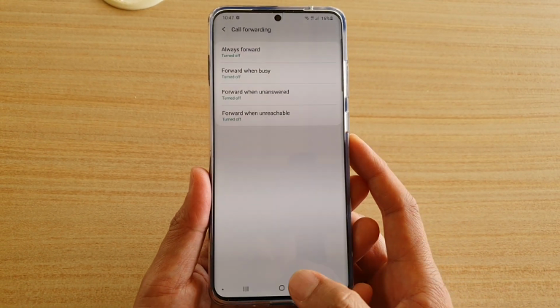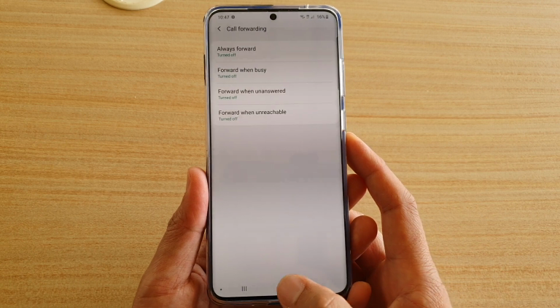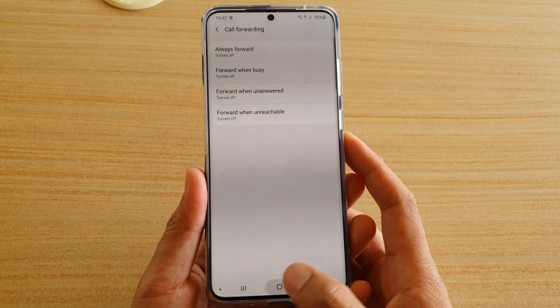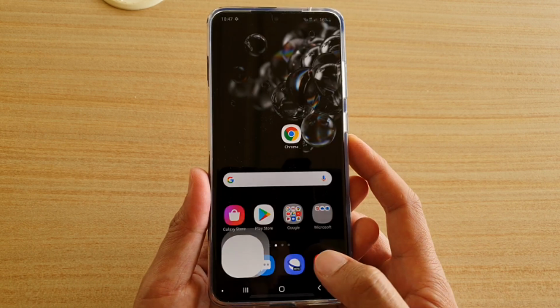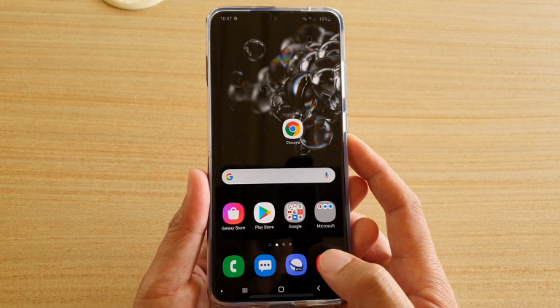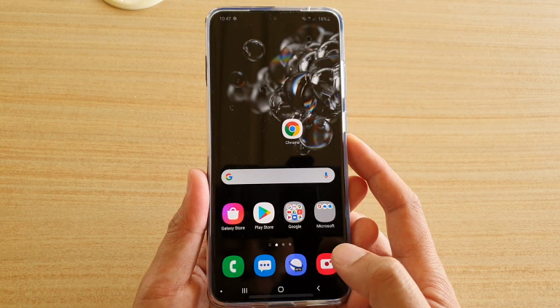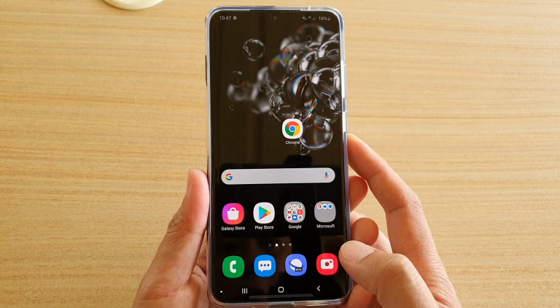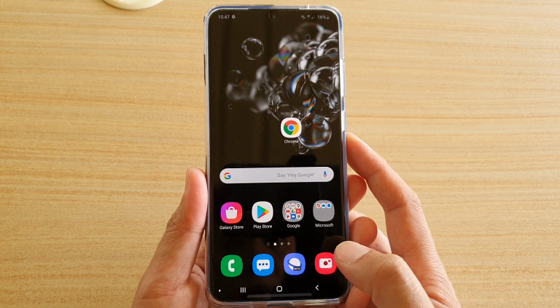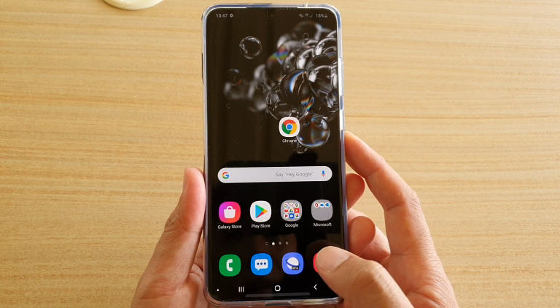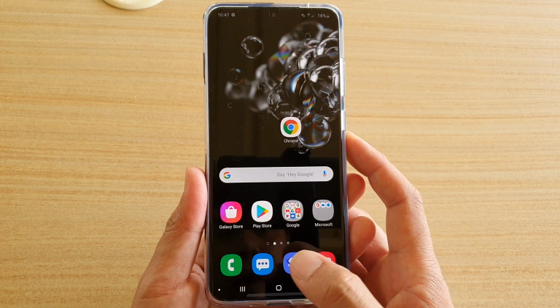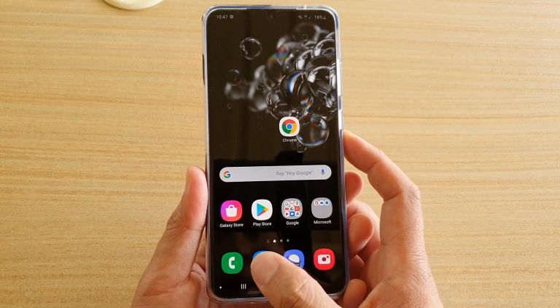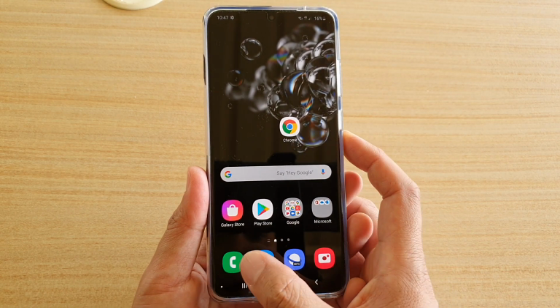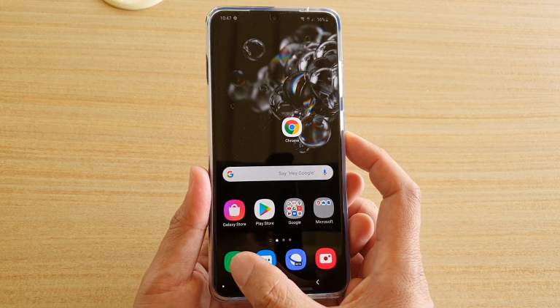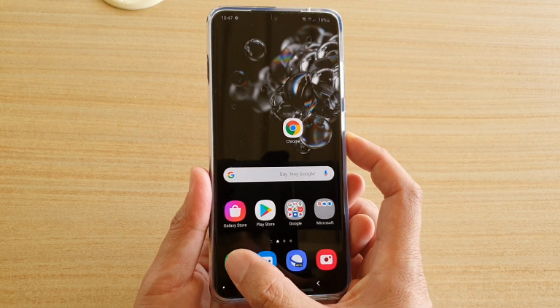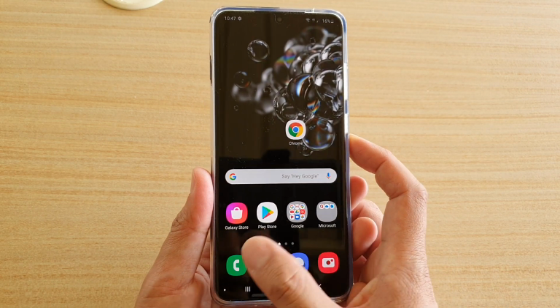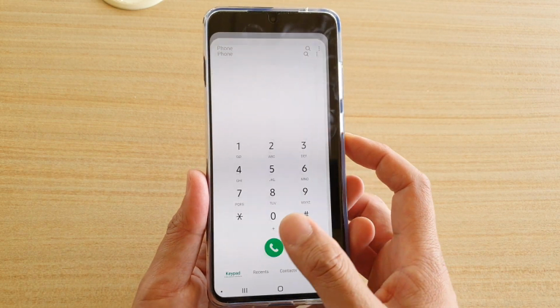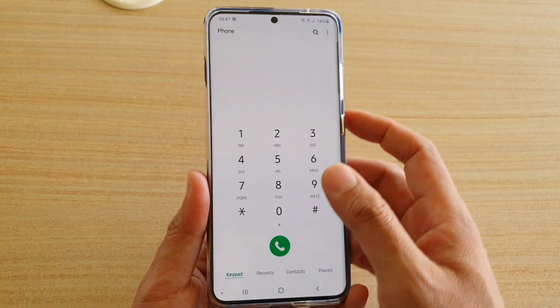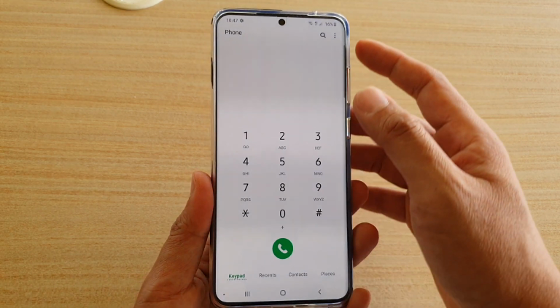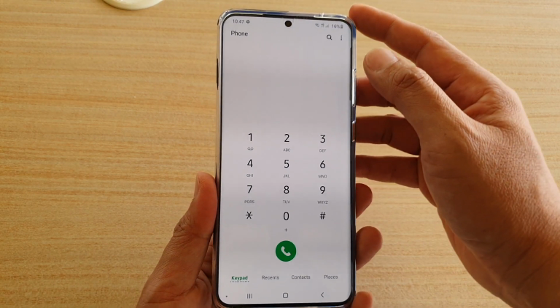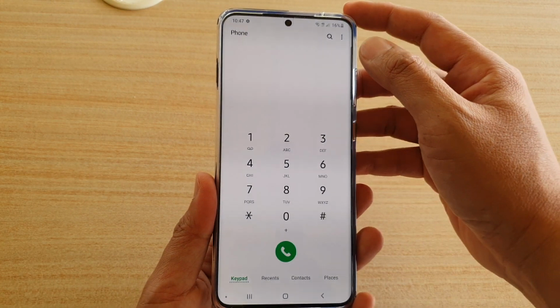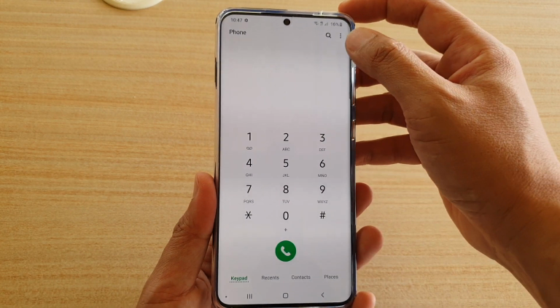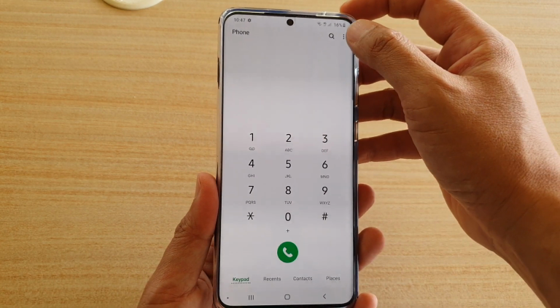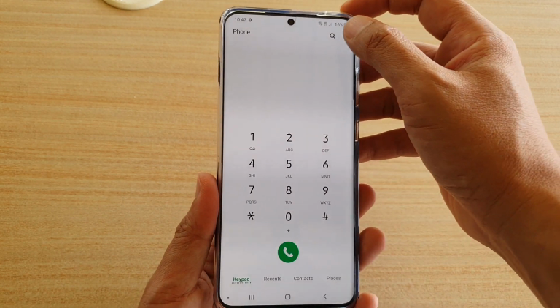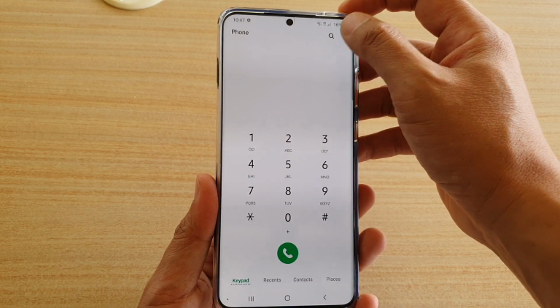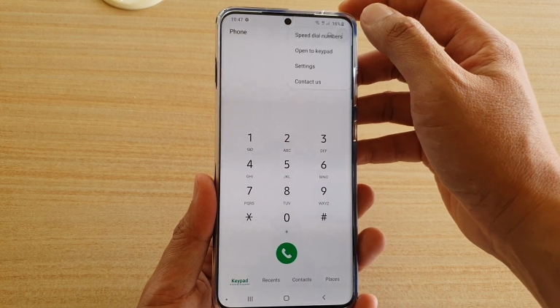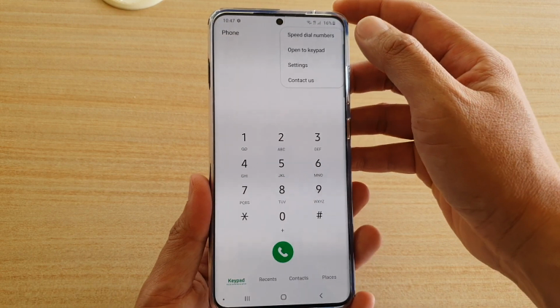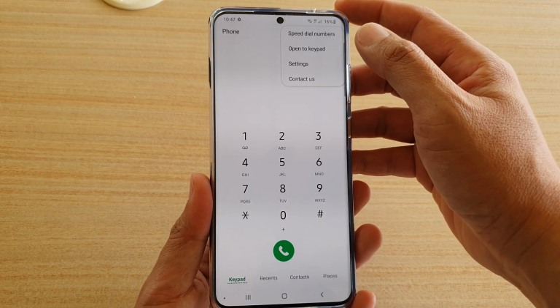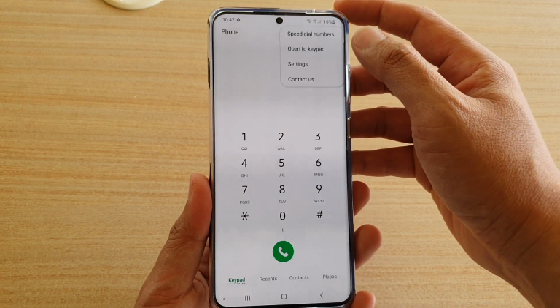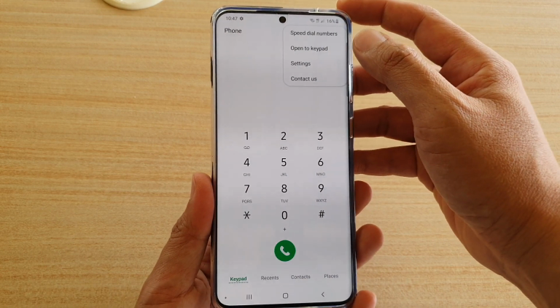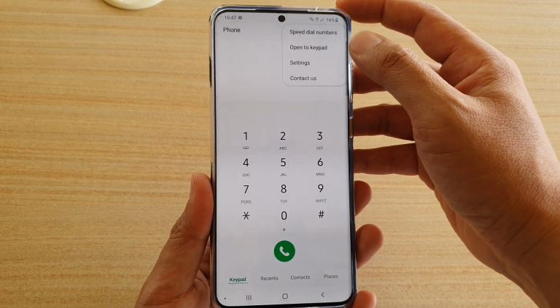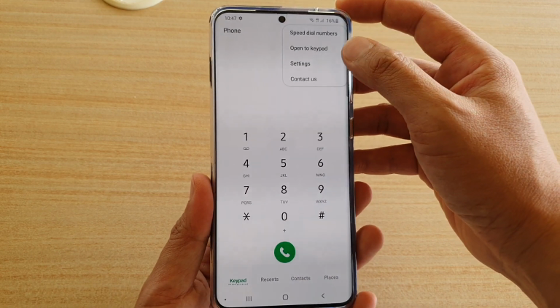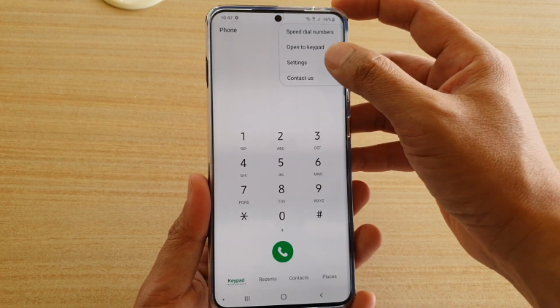First, tap on the home key to go back to your home screen and then tap on the phone application. Next, tap on the option button at the top and choose Settings.